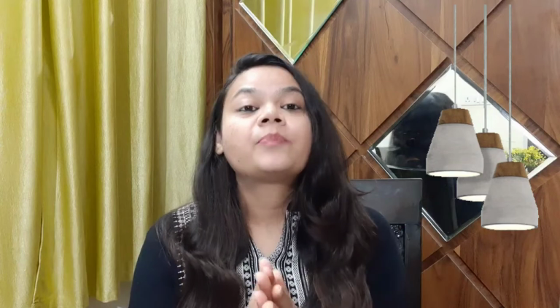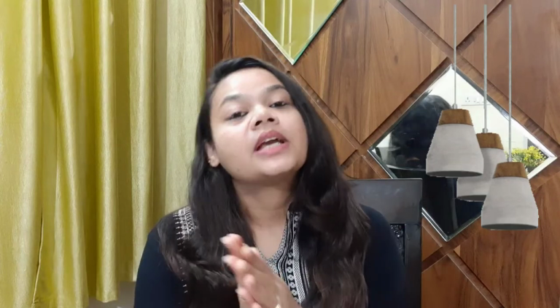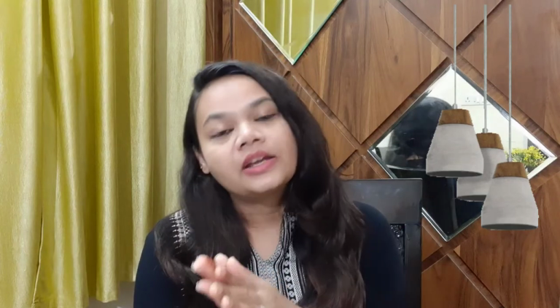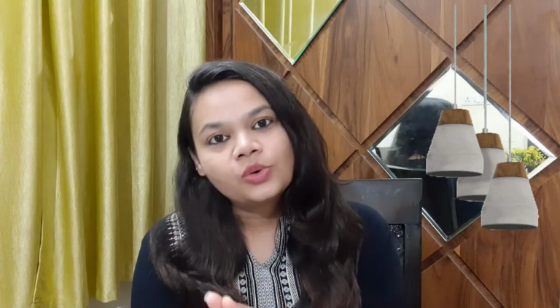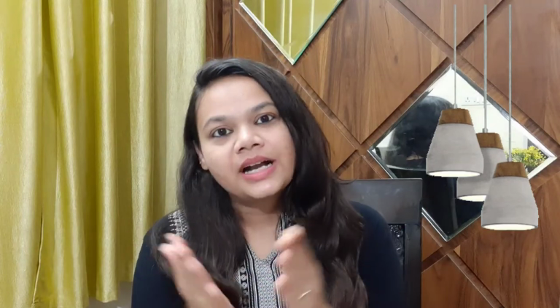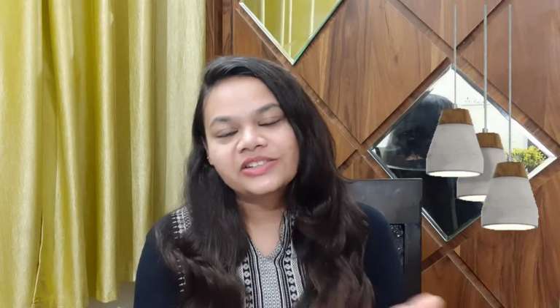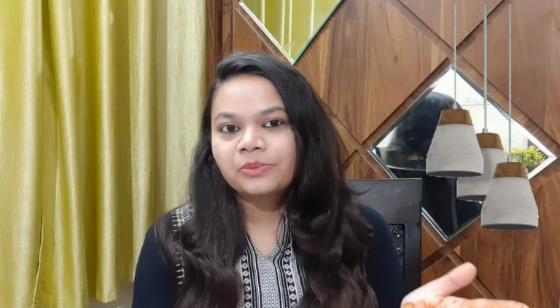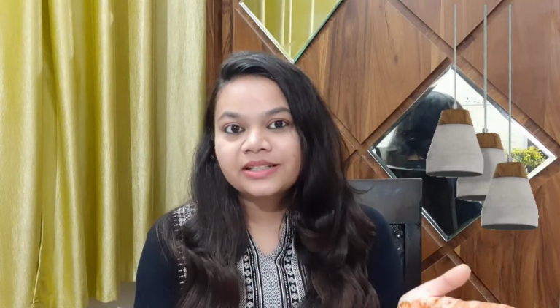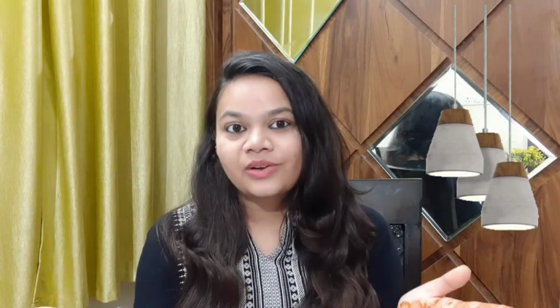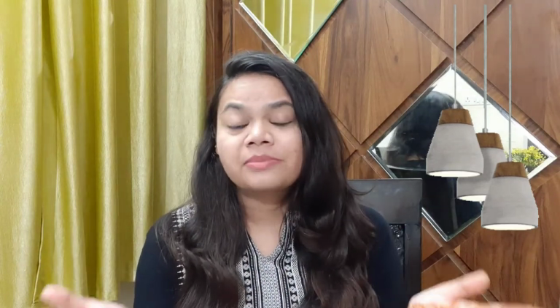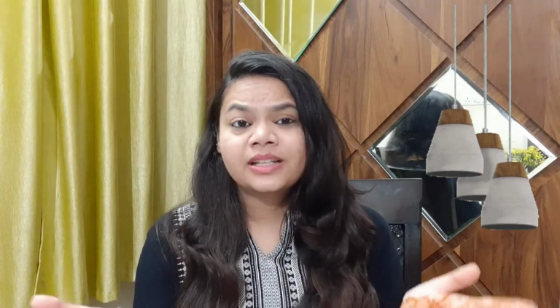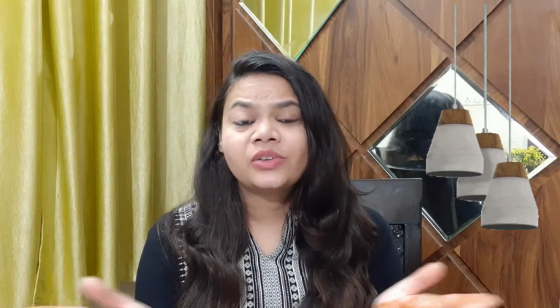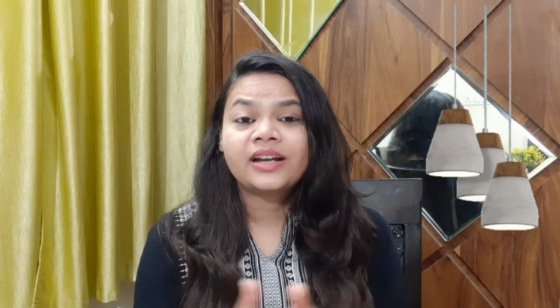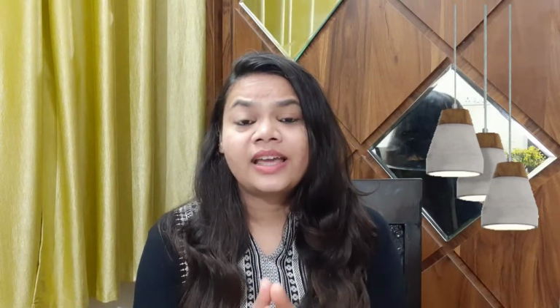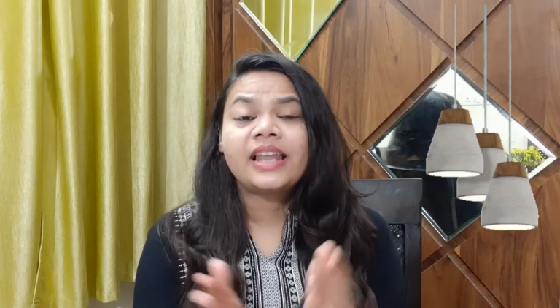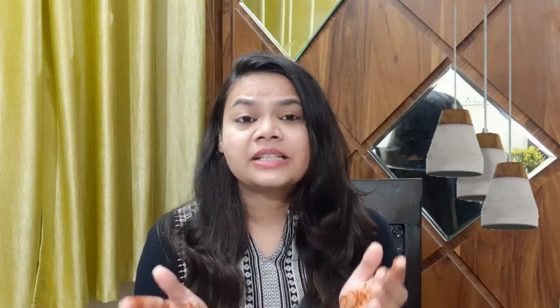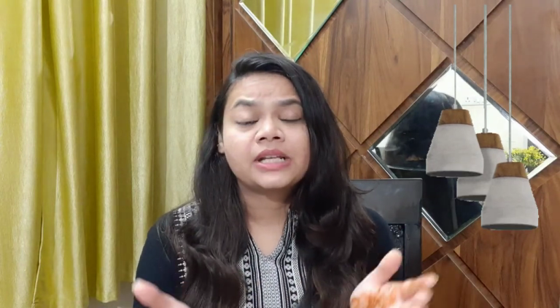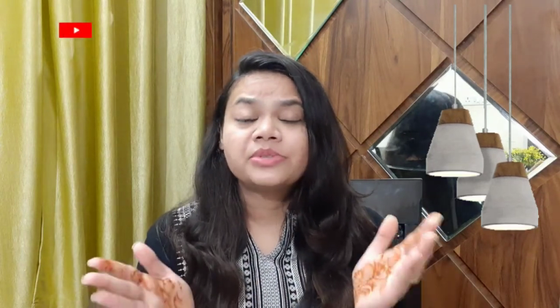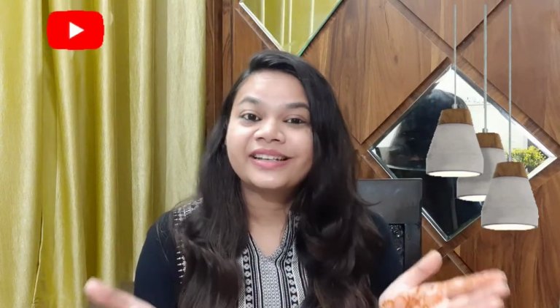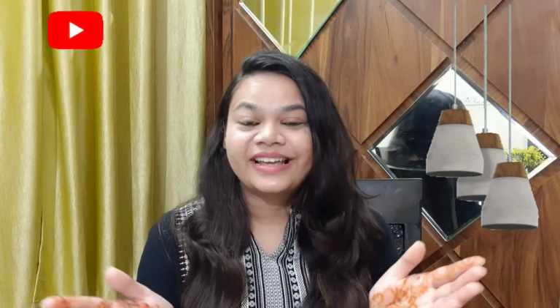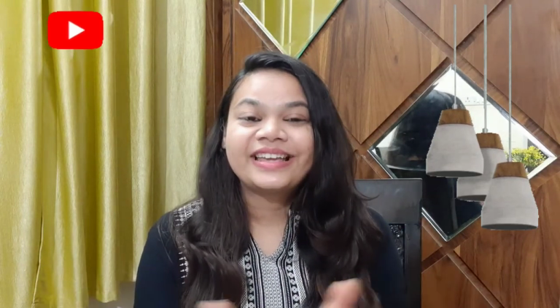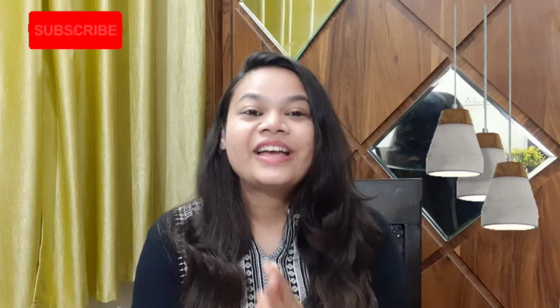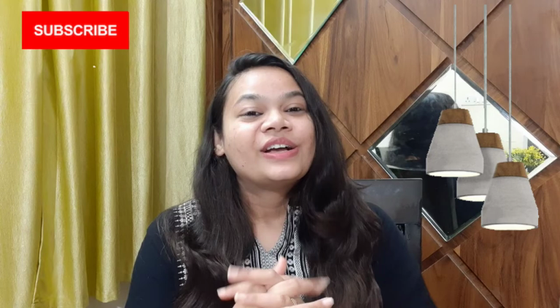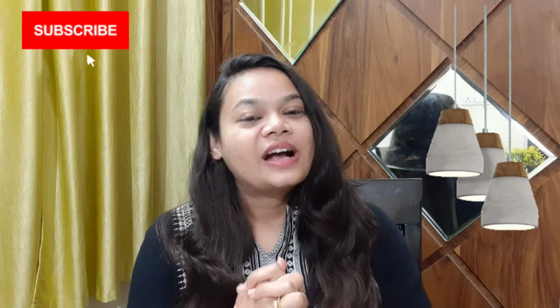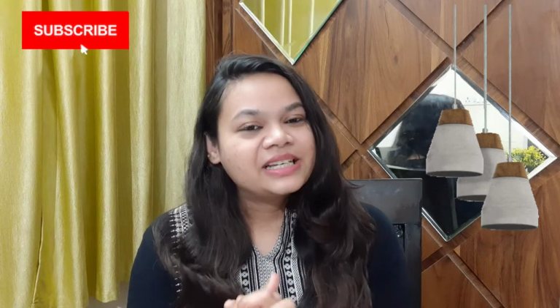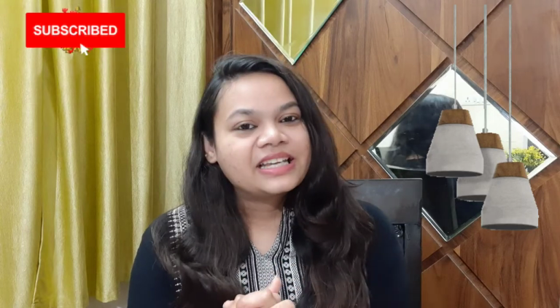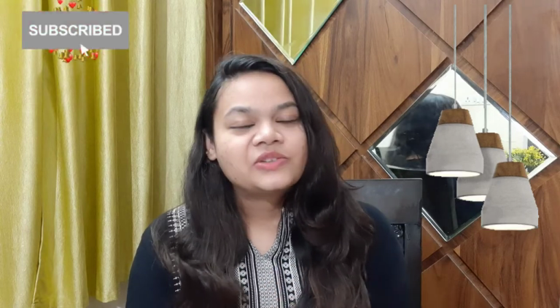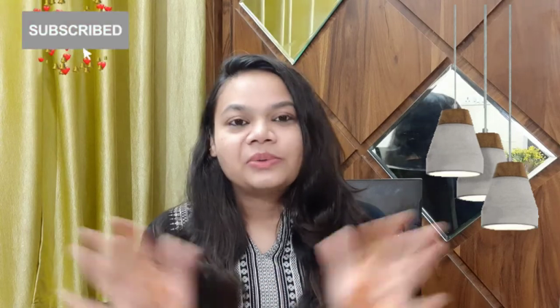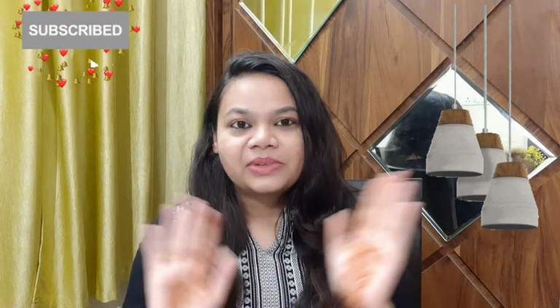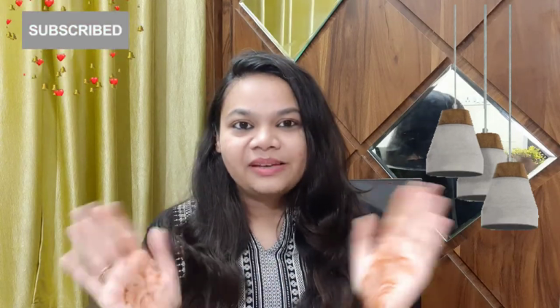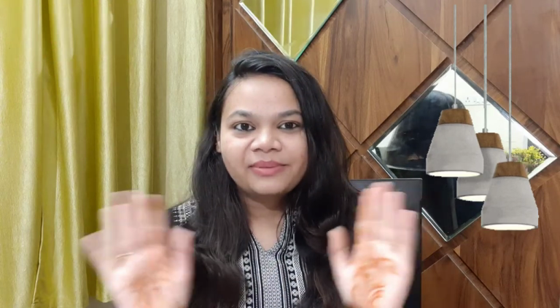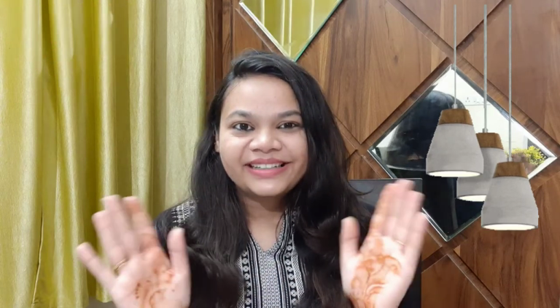I hope you liked this video. If you did, please like, share, and subscribe. See you in the next video. Bye-bye.